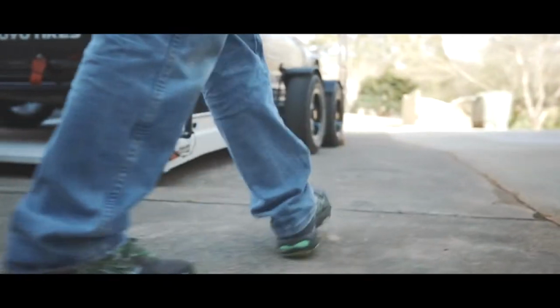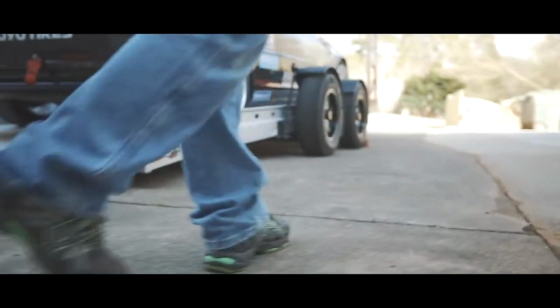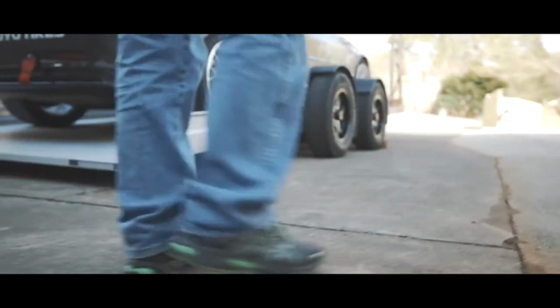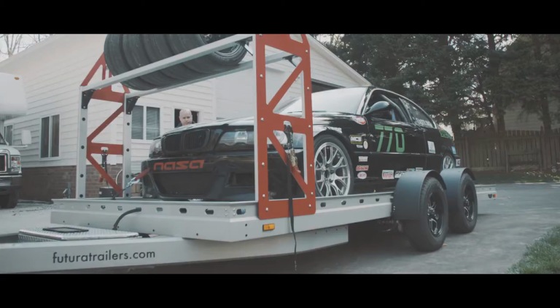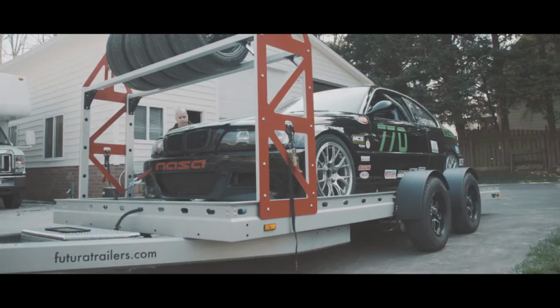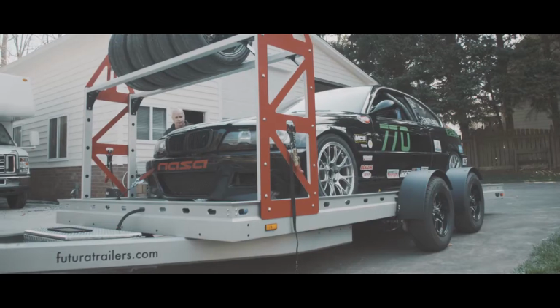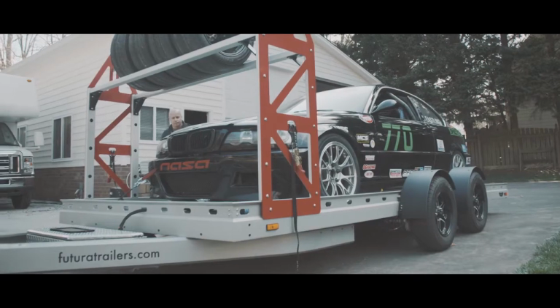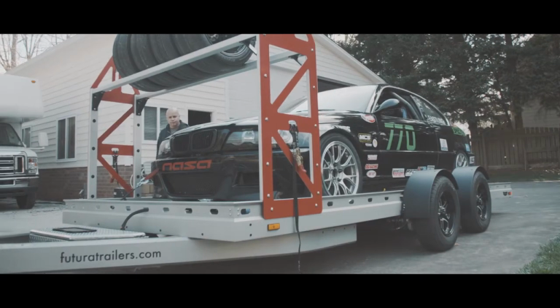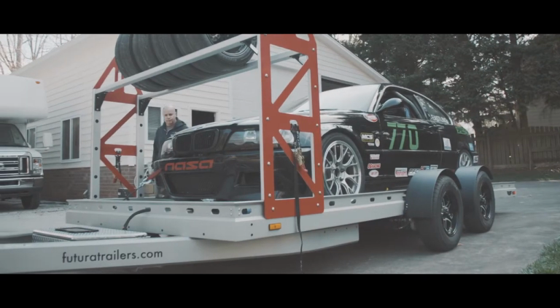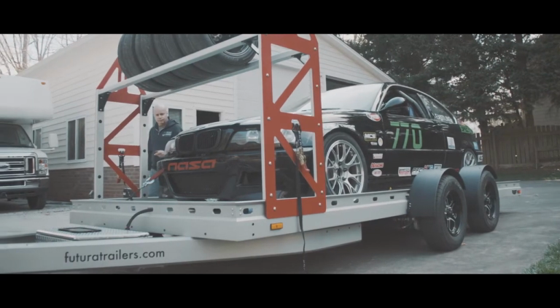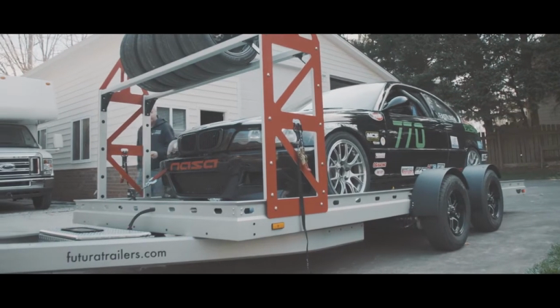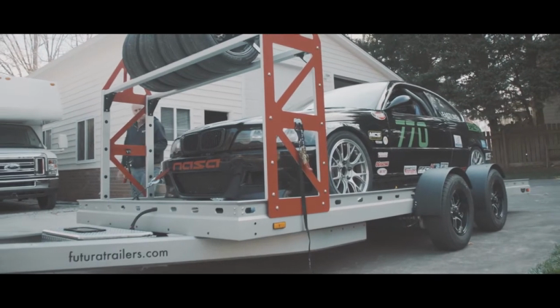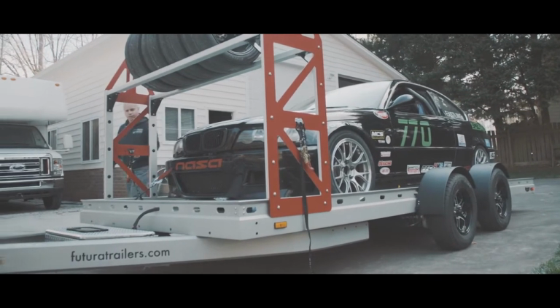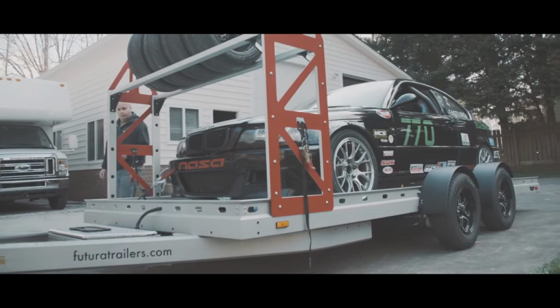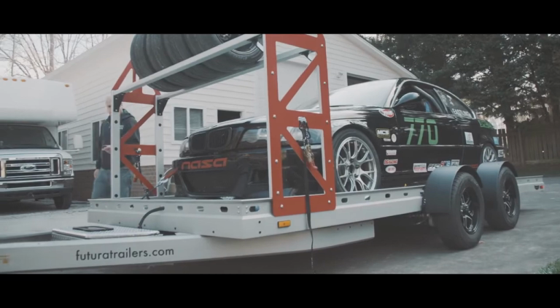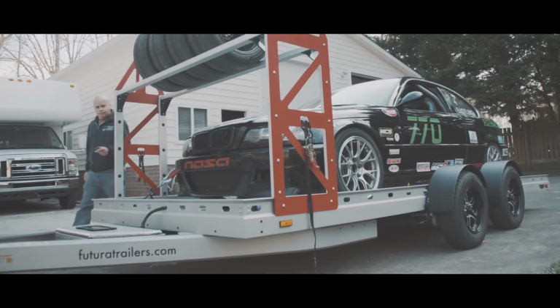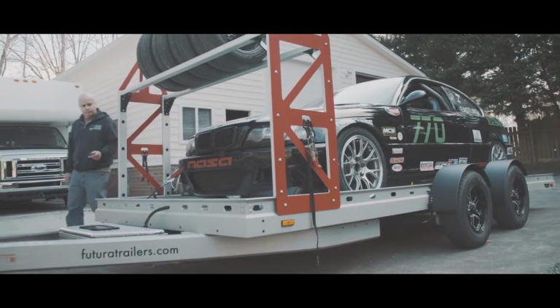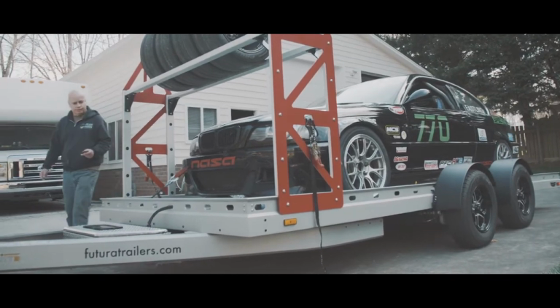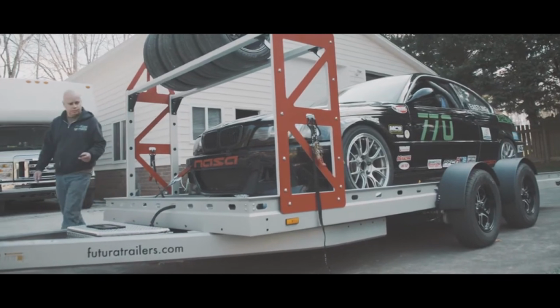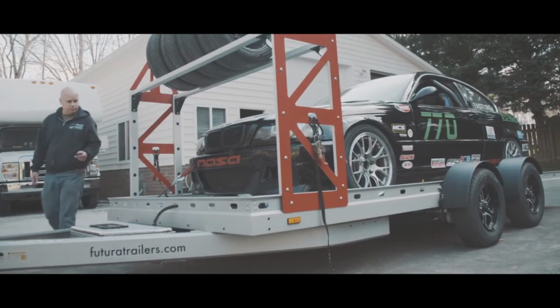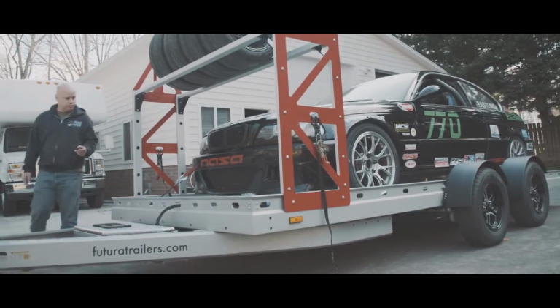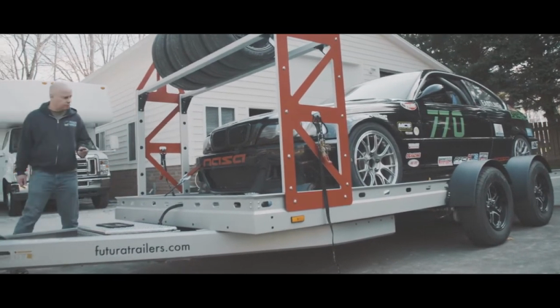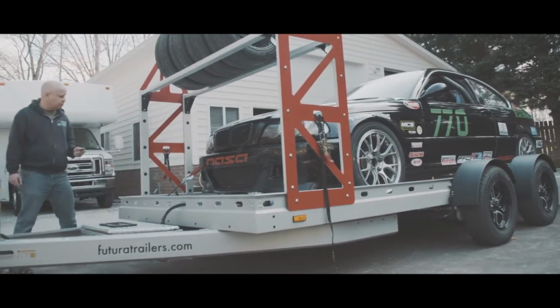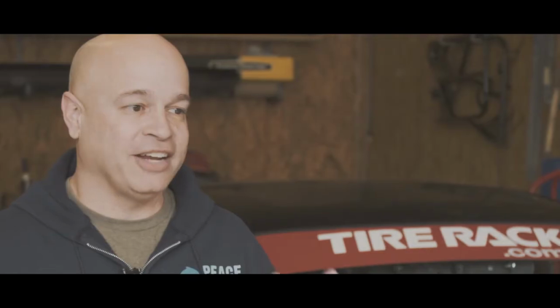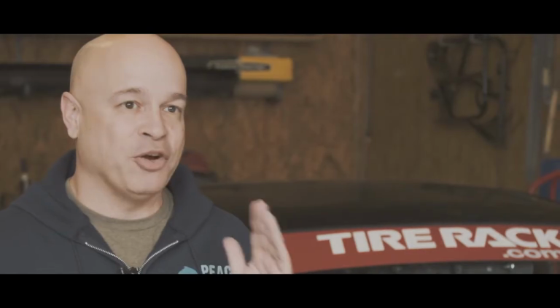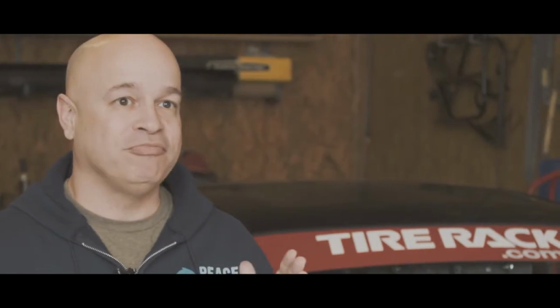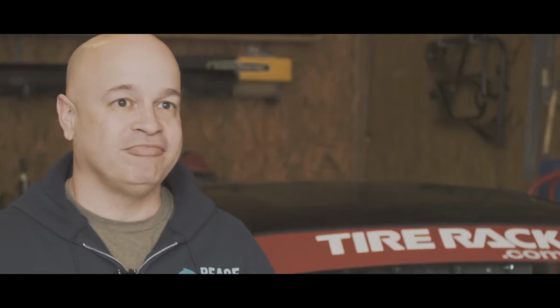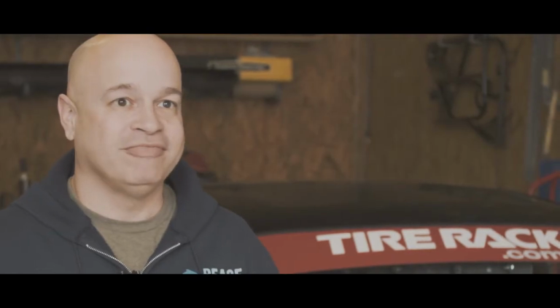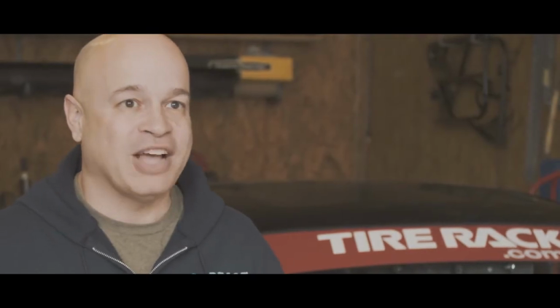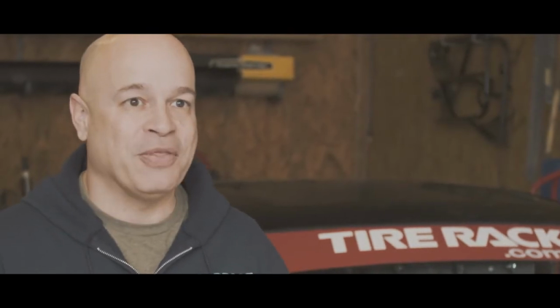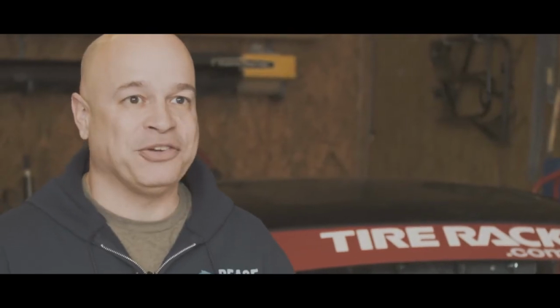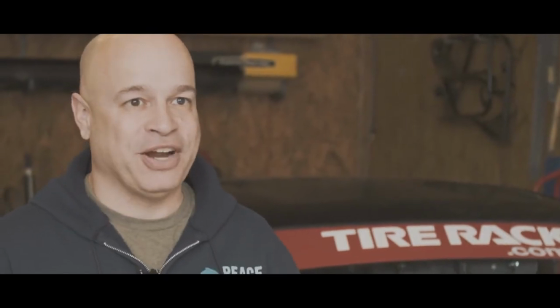I mean, normally I'm the kind of guy that has to touch it, feel it, check it out, roll underneath it. I was like, nope, I want that trailer.